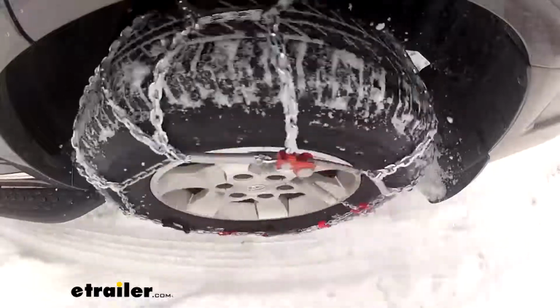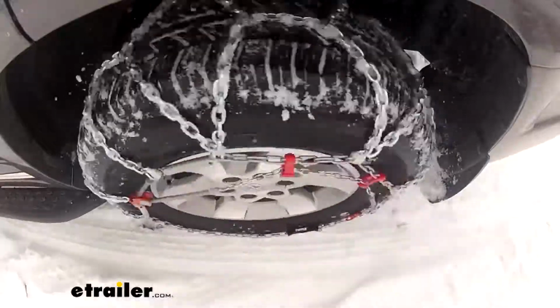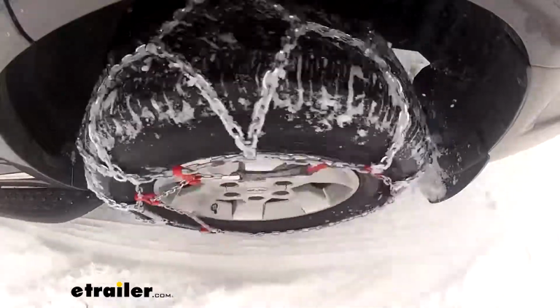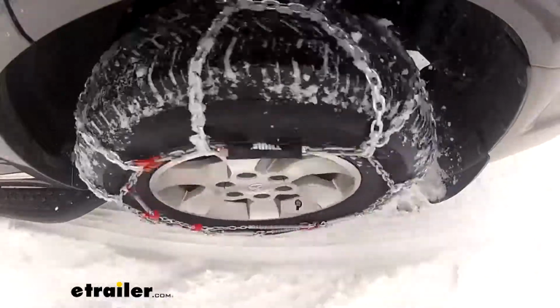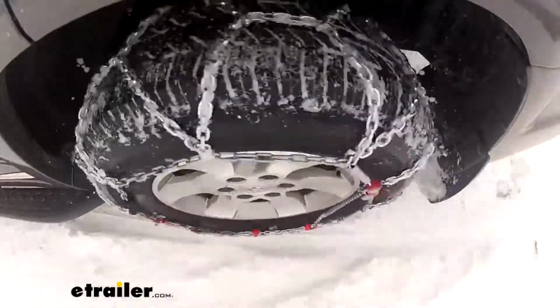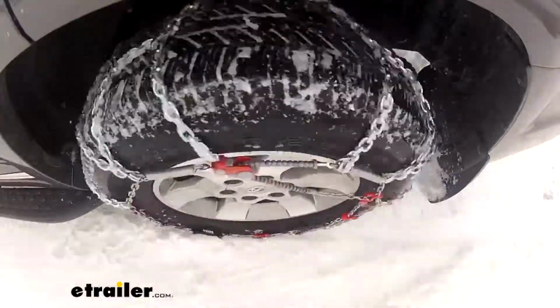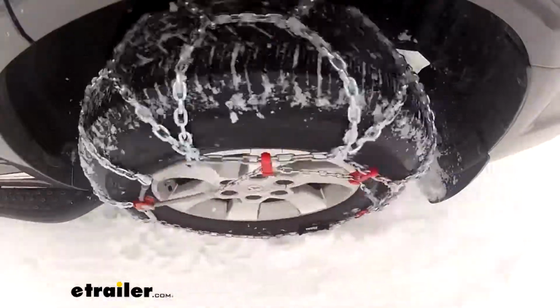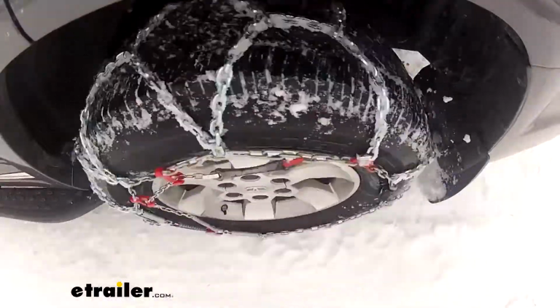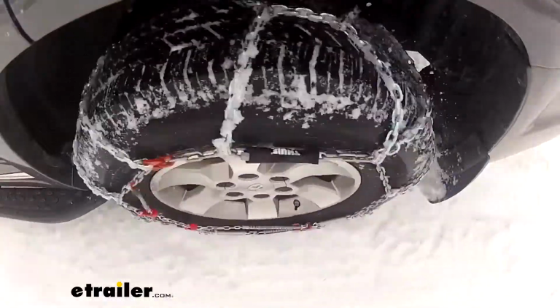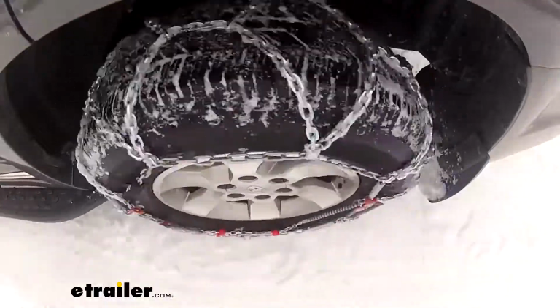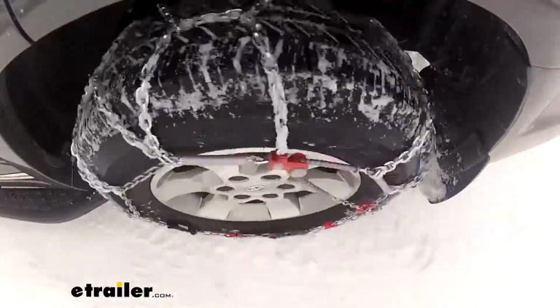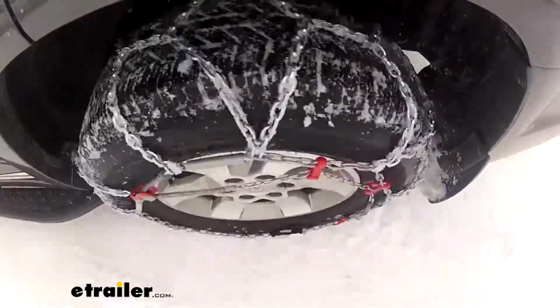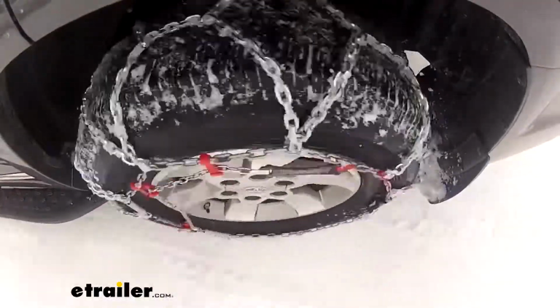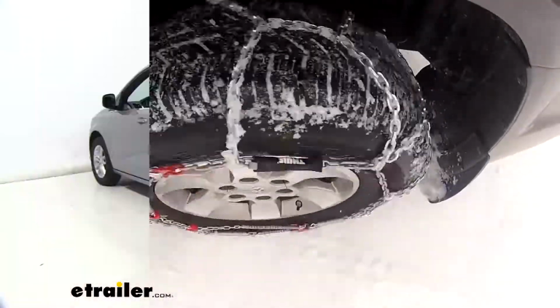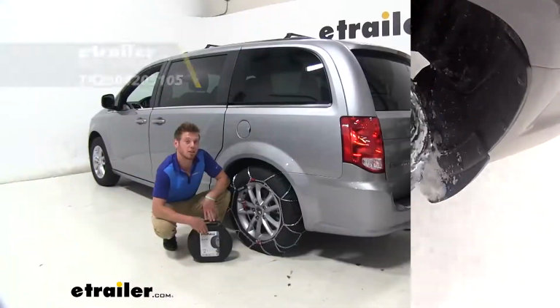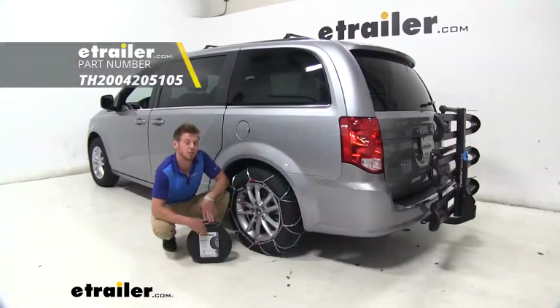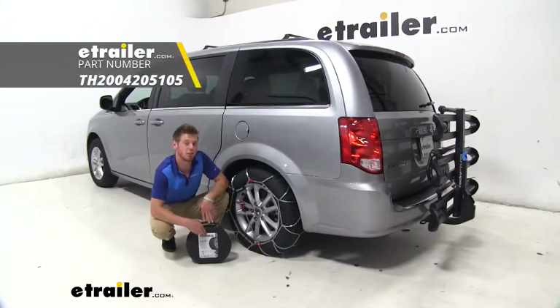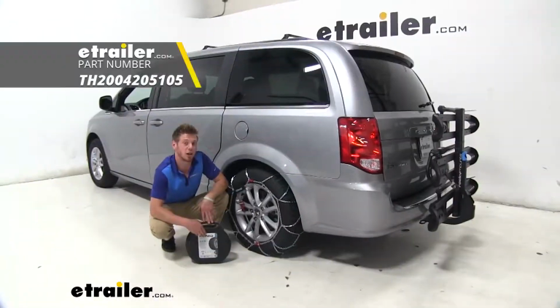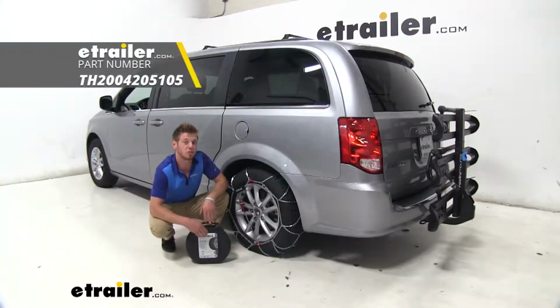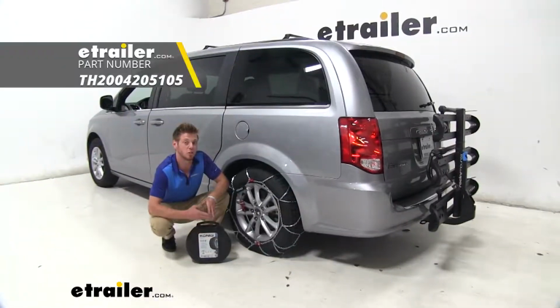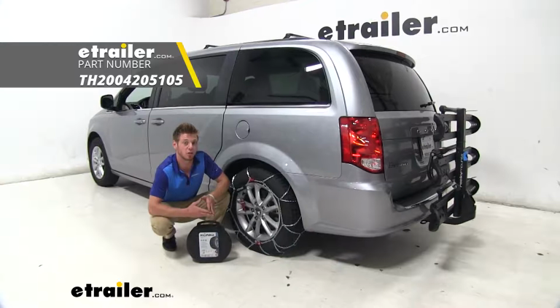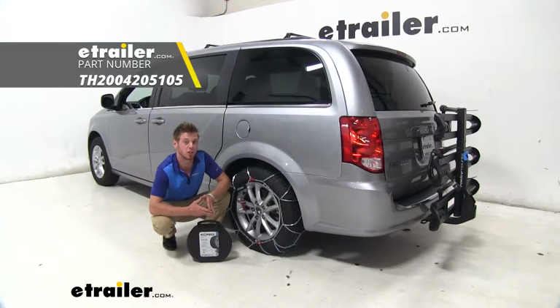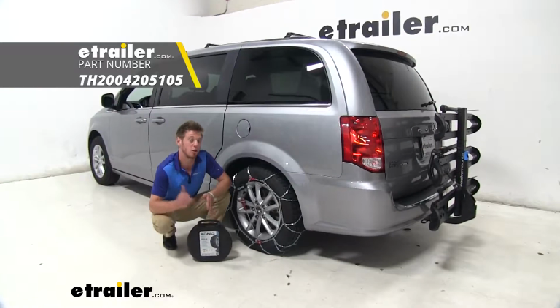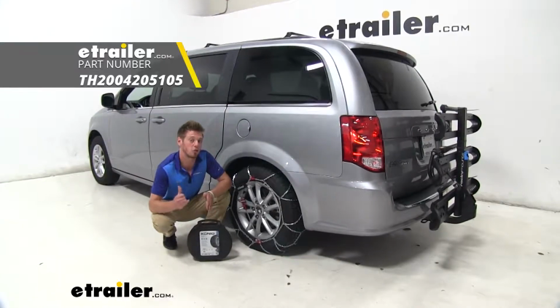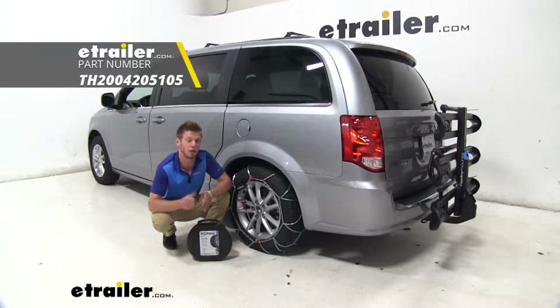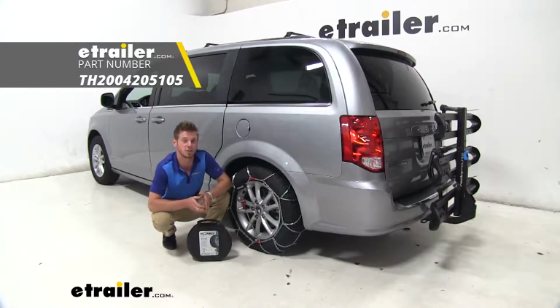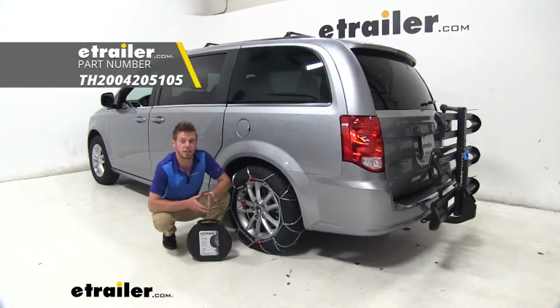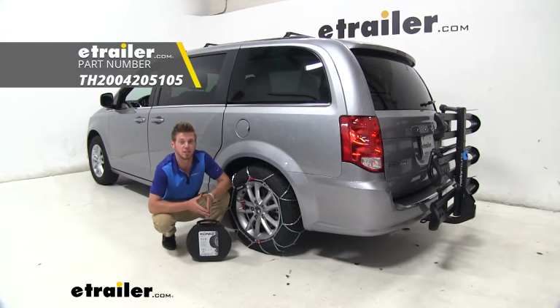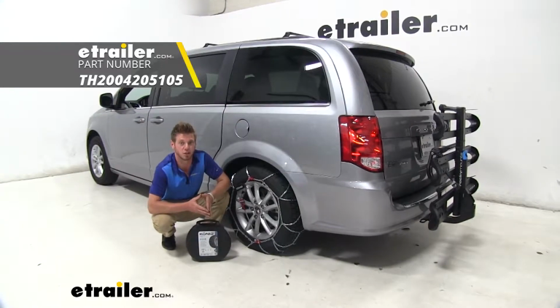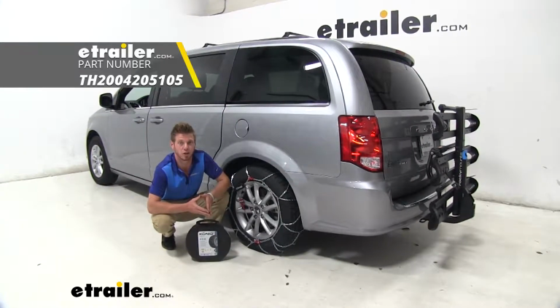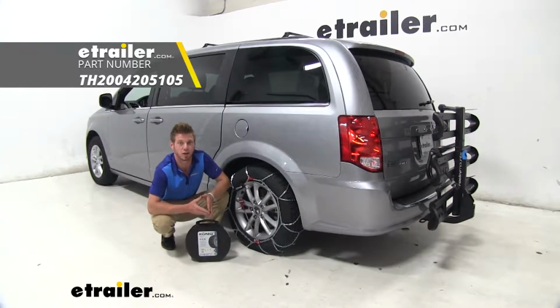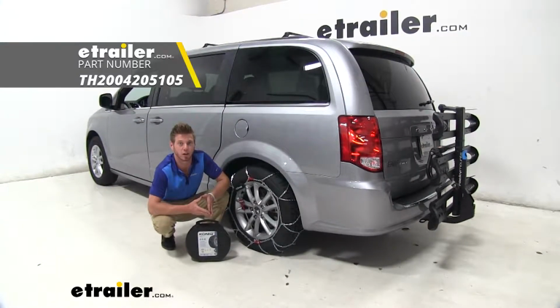Thanks for watching and taking a look at our Konig CG9 snow tire chains on our 2019 Dodge Grand Caravan.